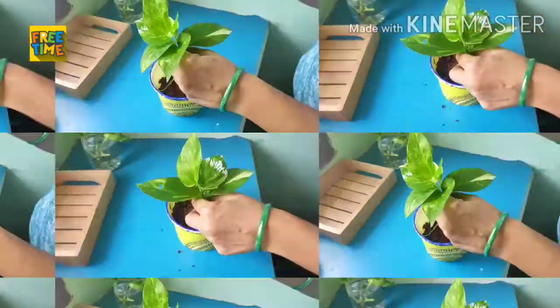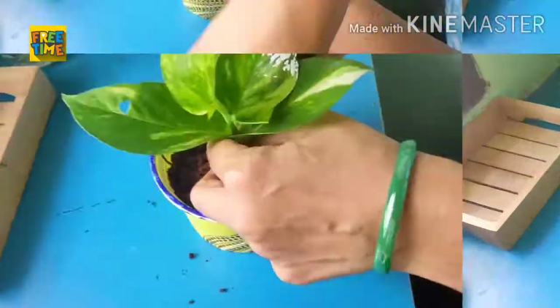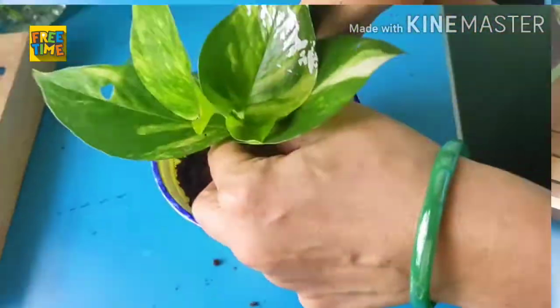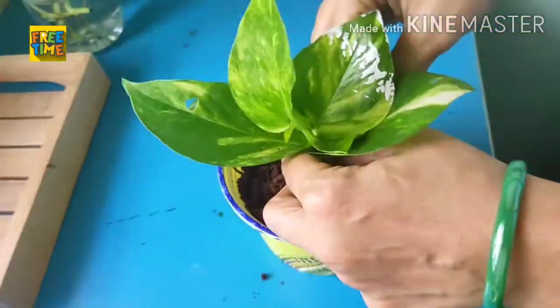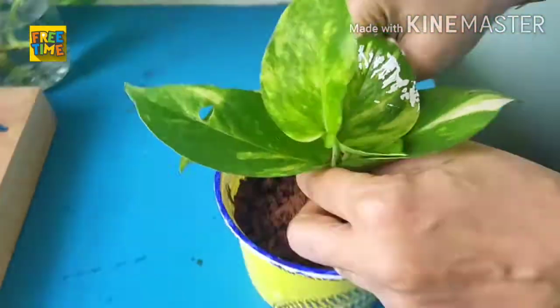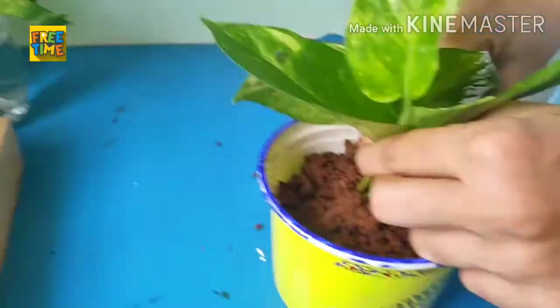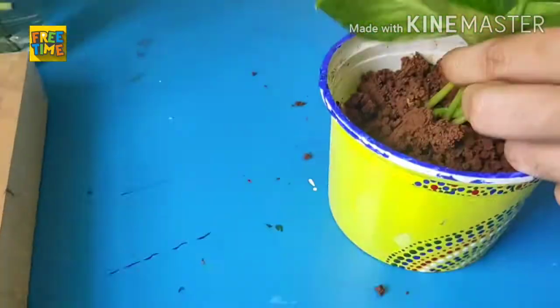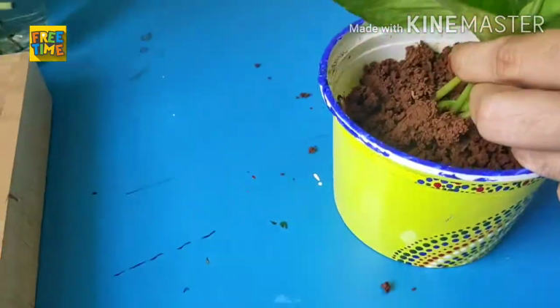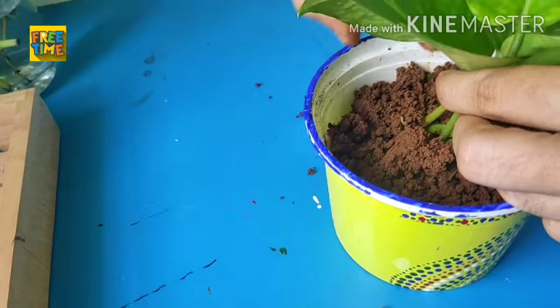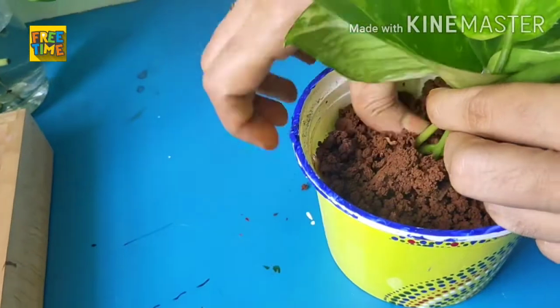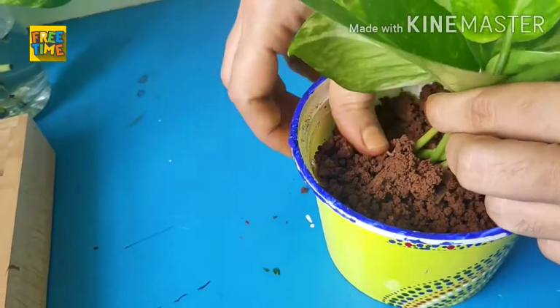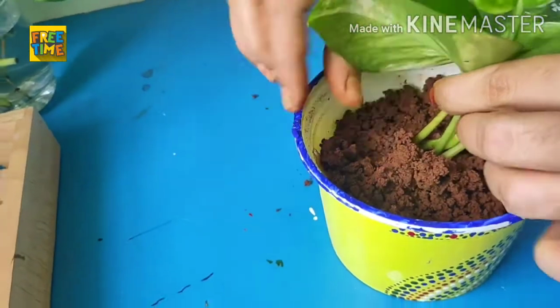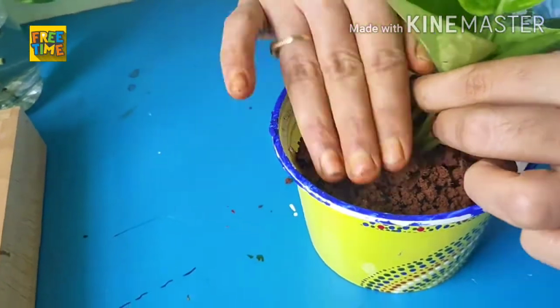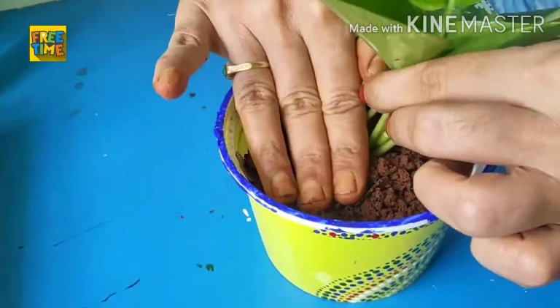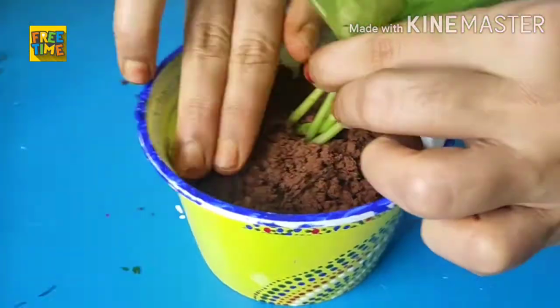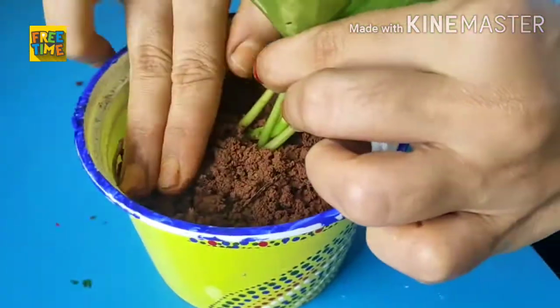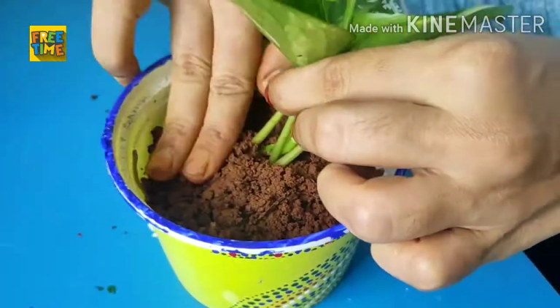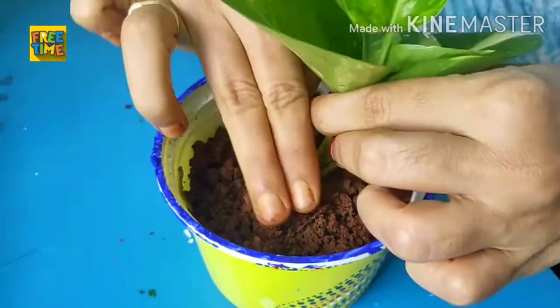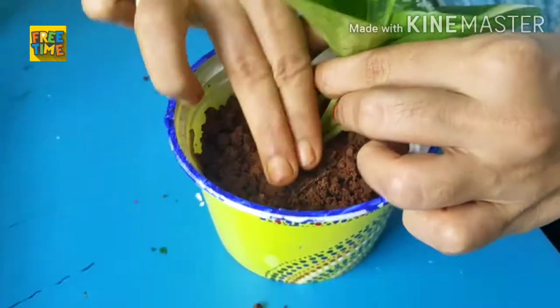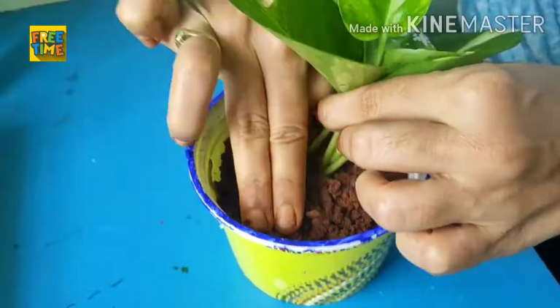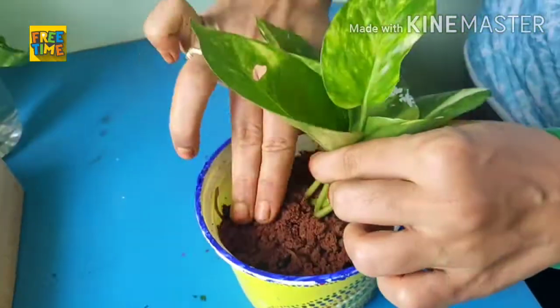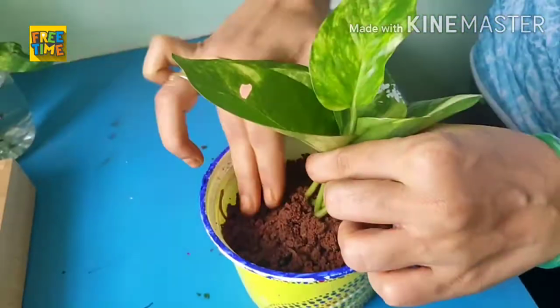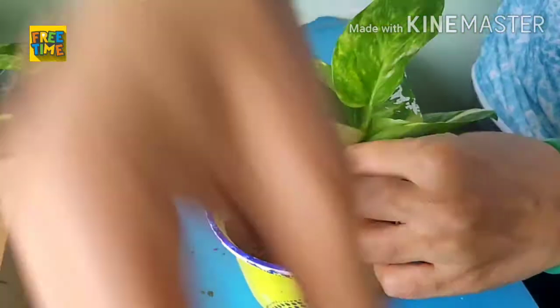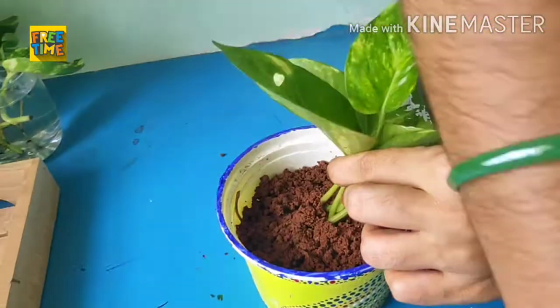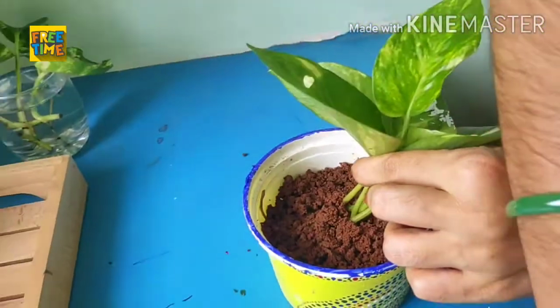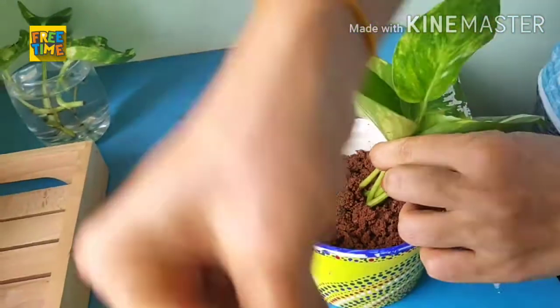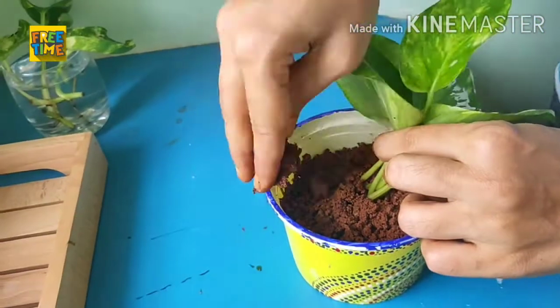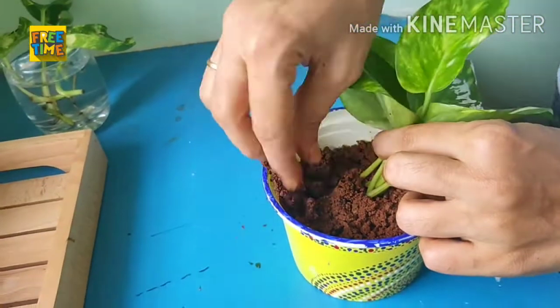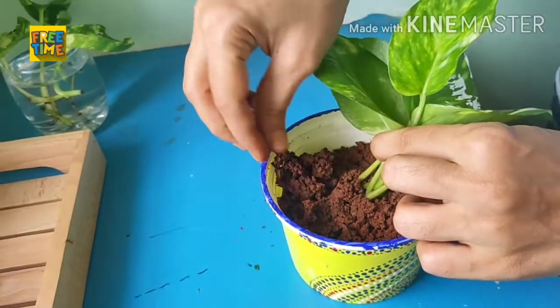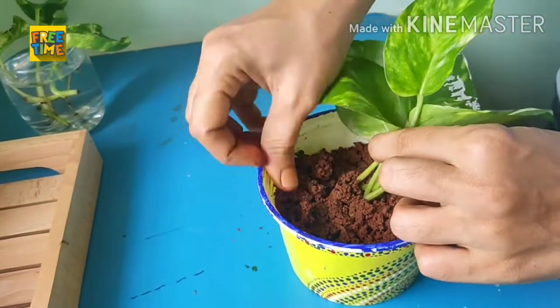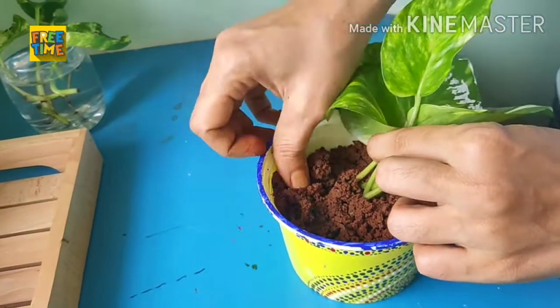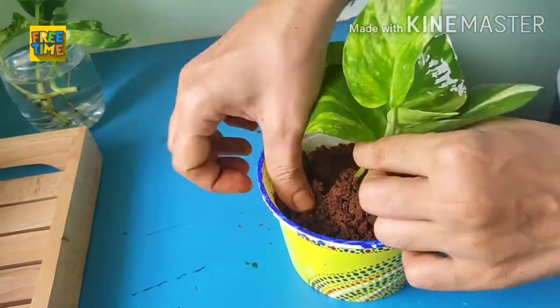Money plant does not require direct sunlight, and should be kept in indirect sunlight where the light is good enough.